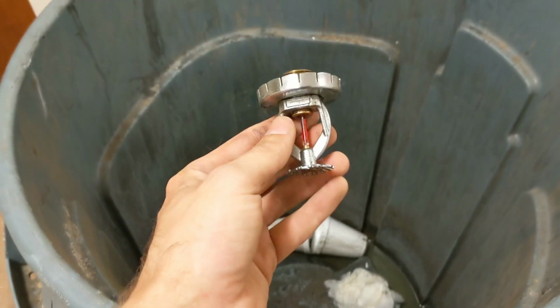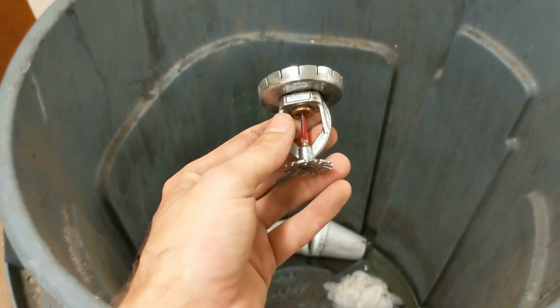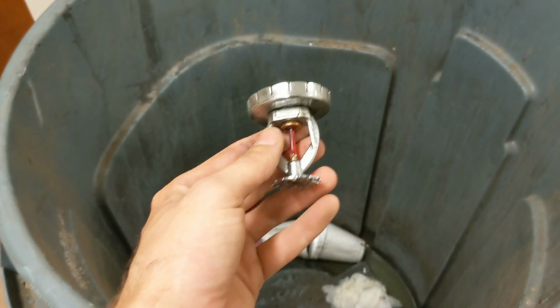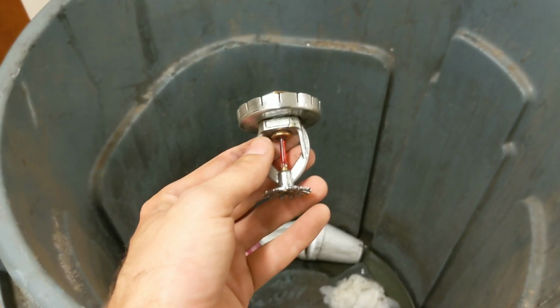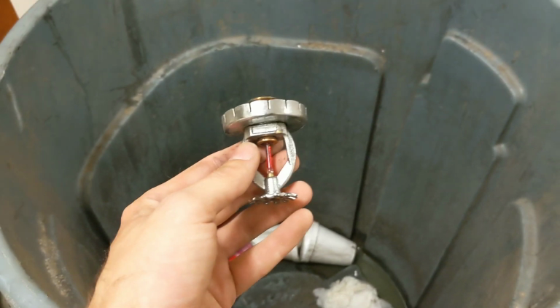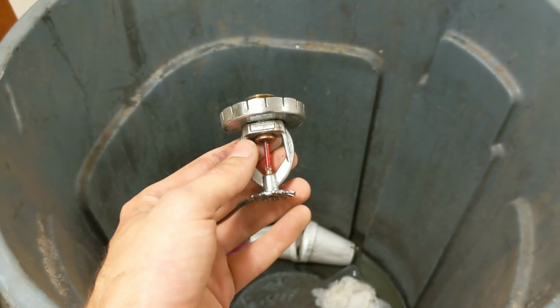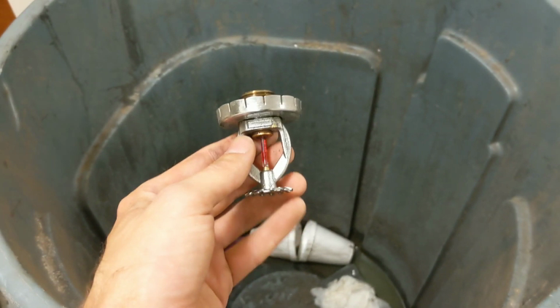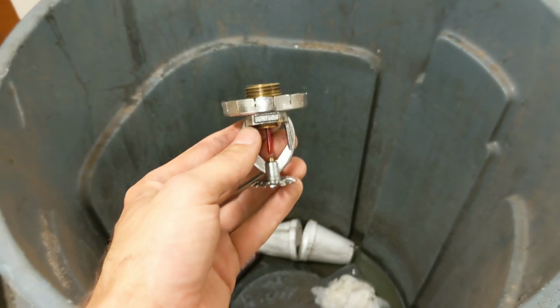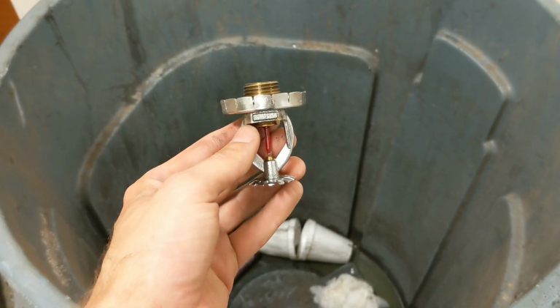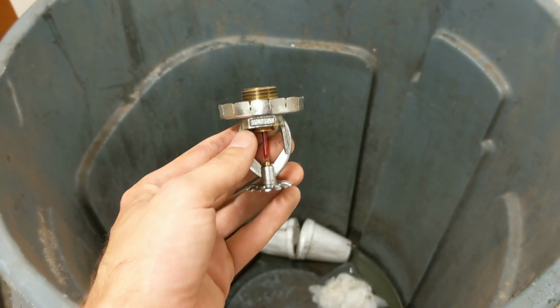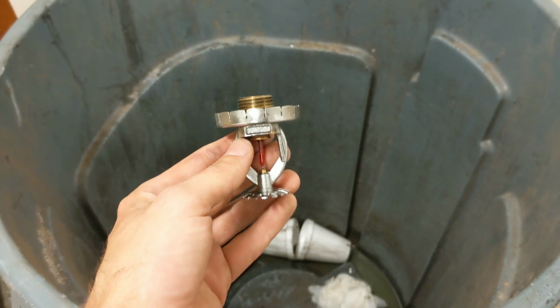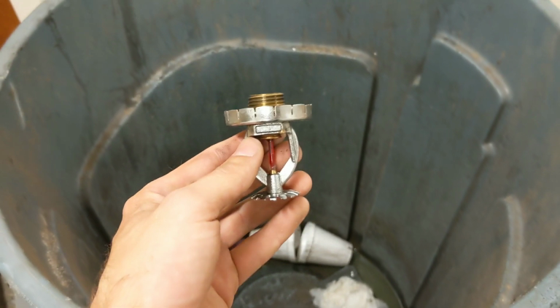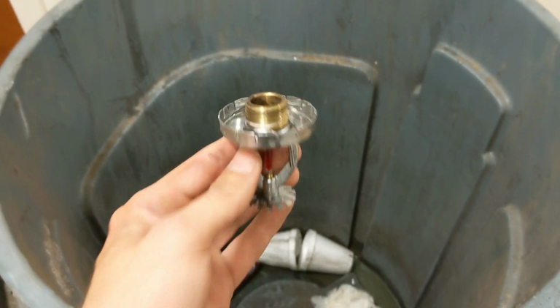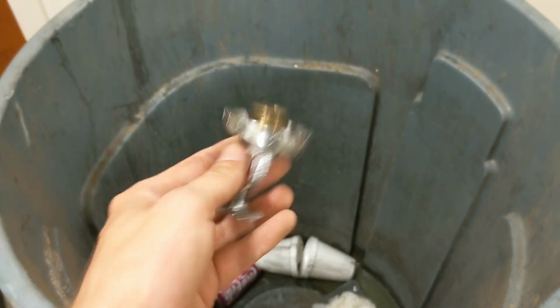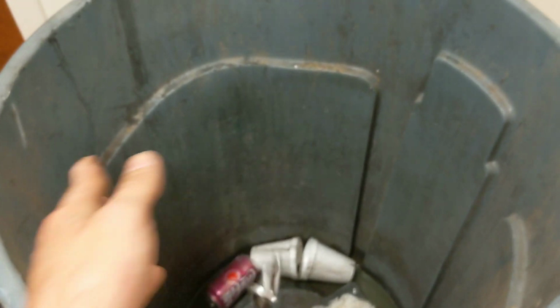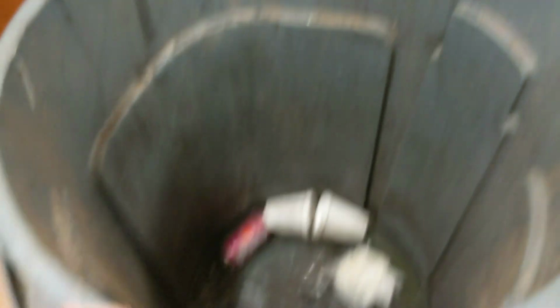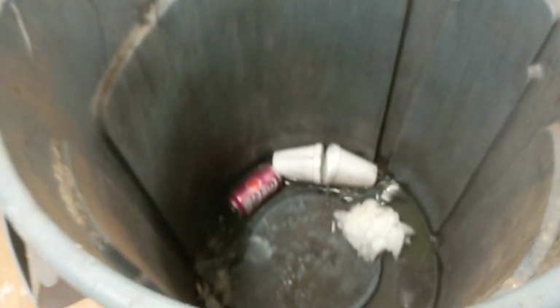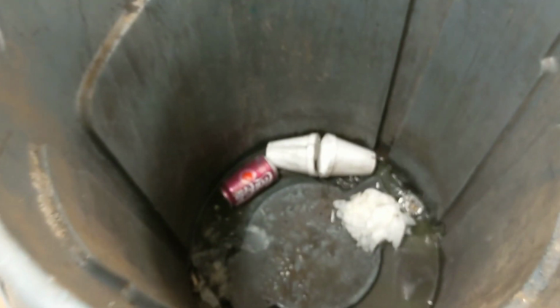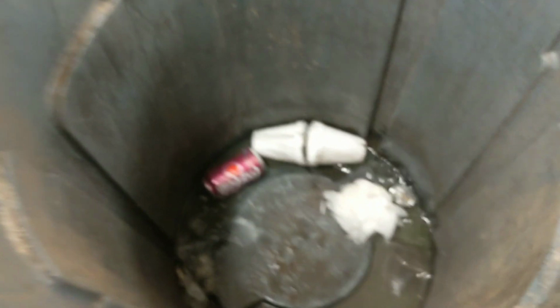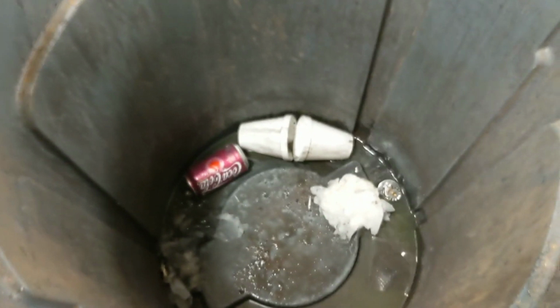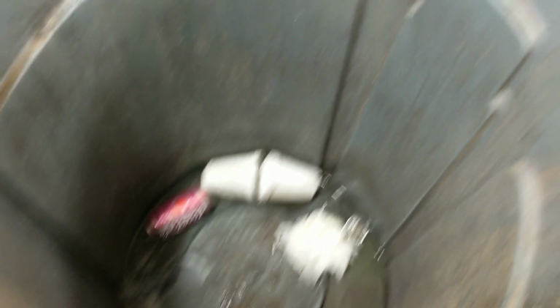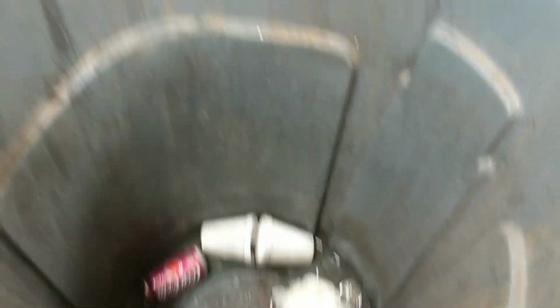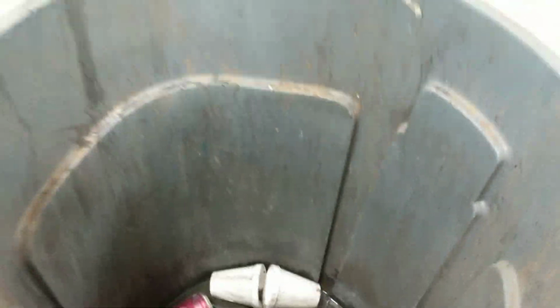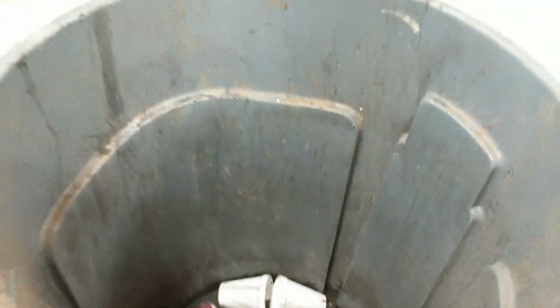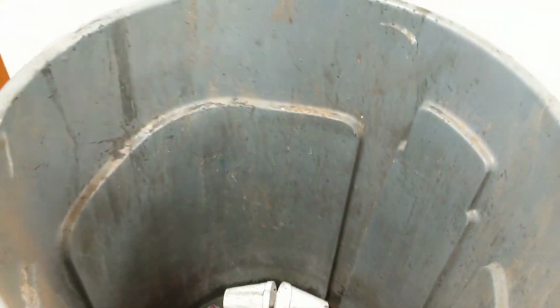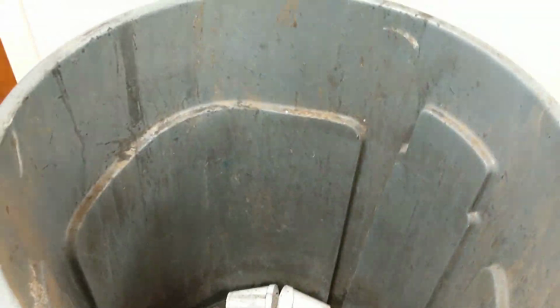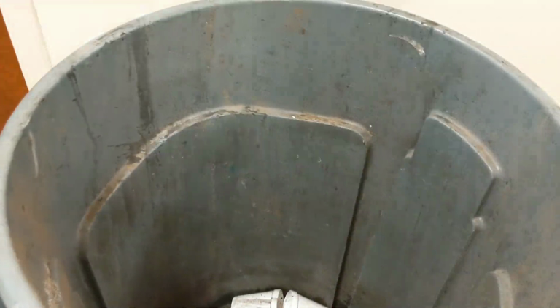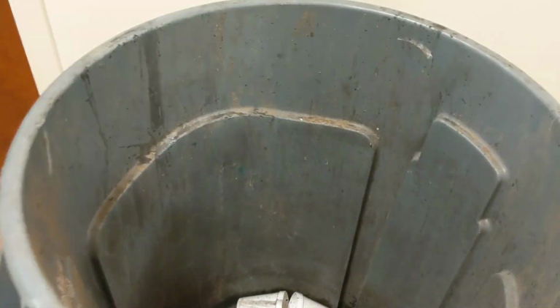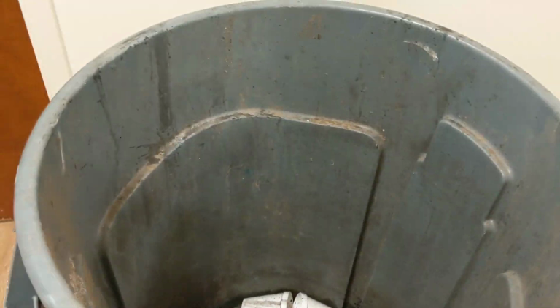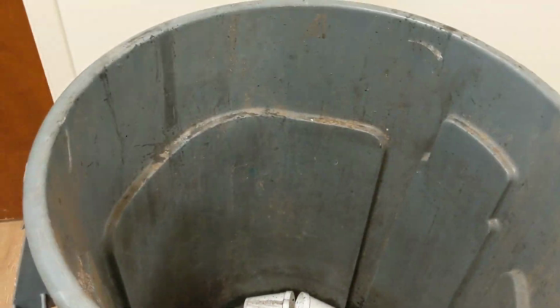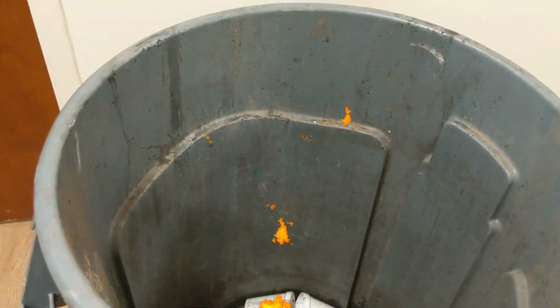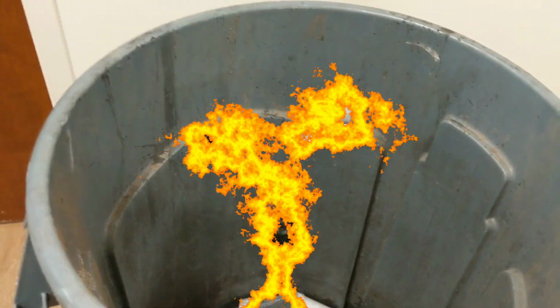Here's the head that we took out — let me show you what to do with that. Just get rid of it, you can't reuse it.